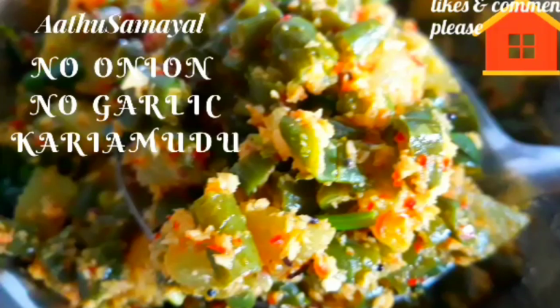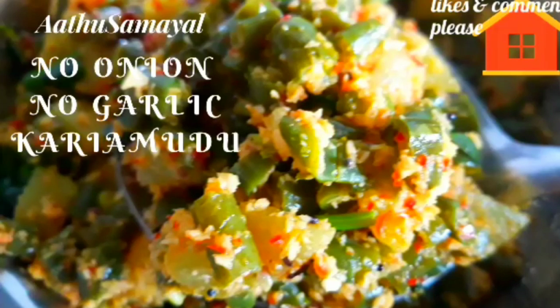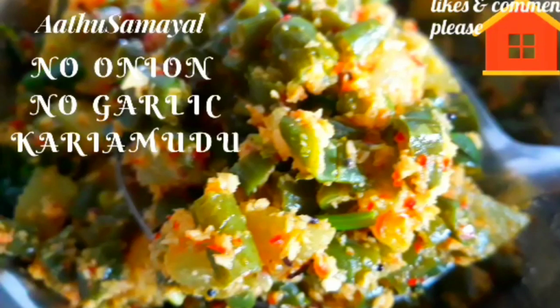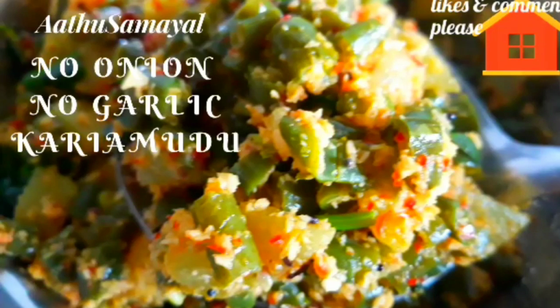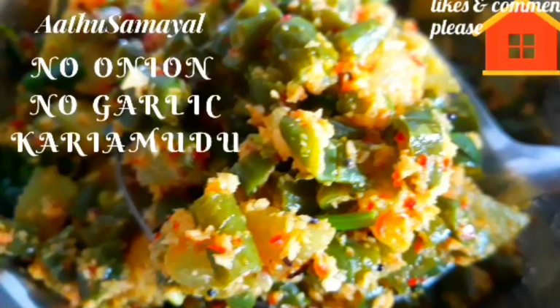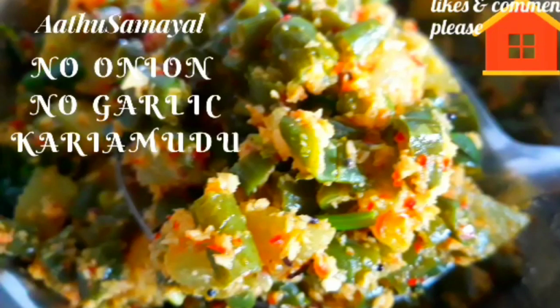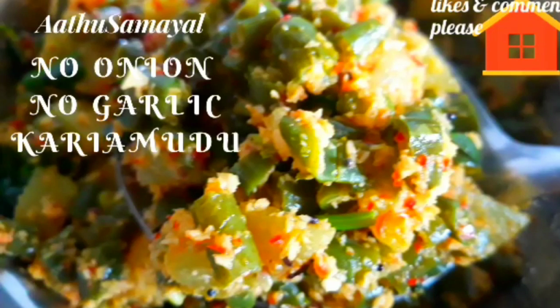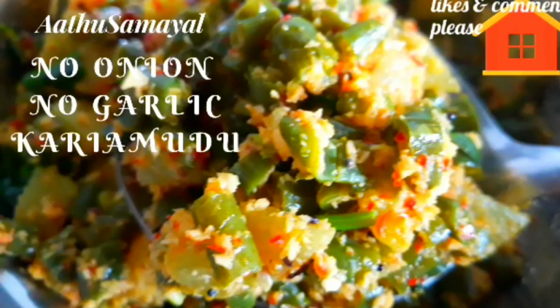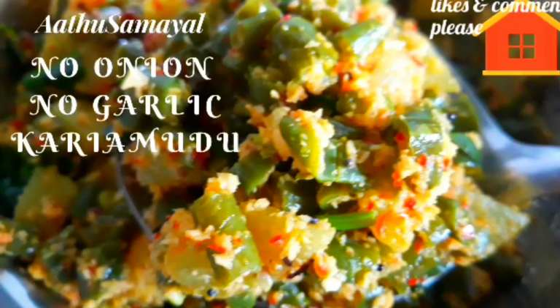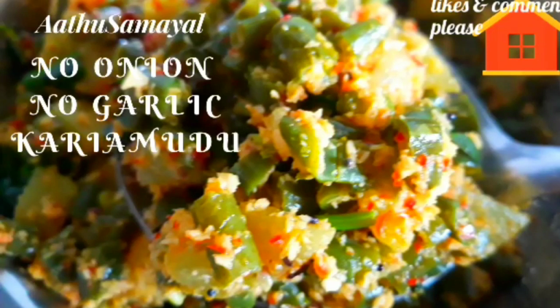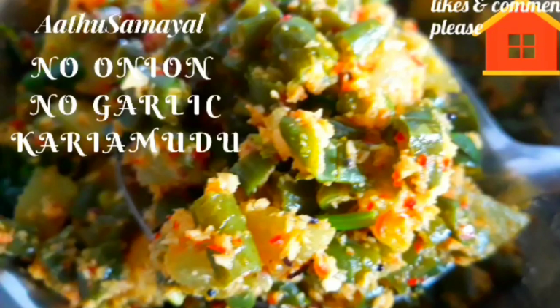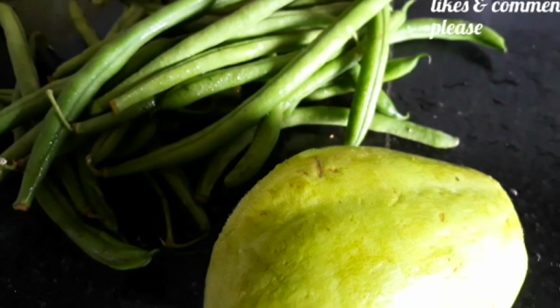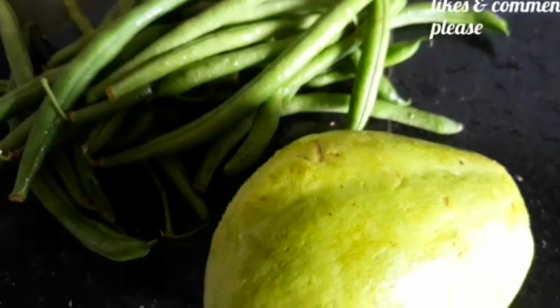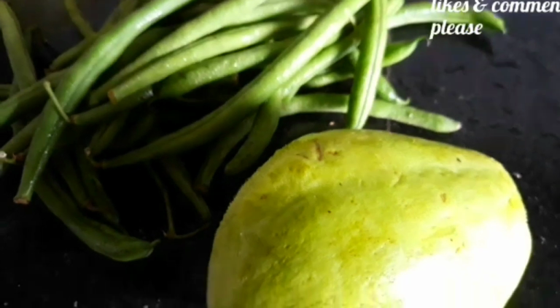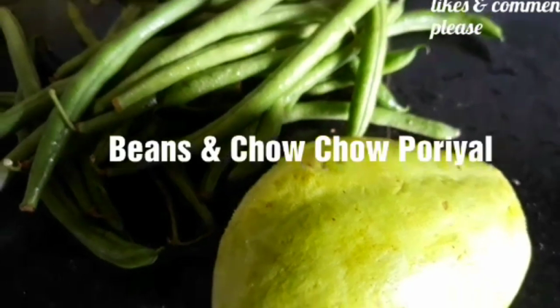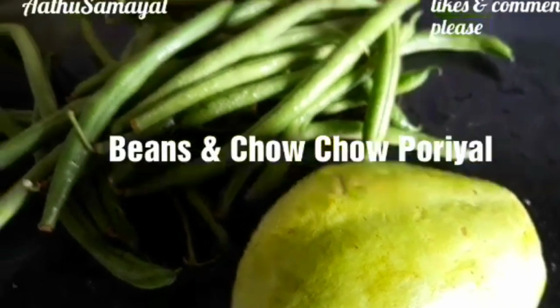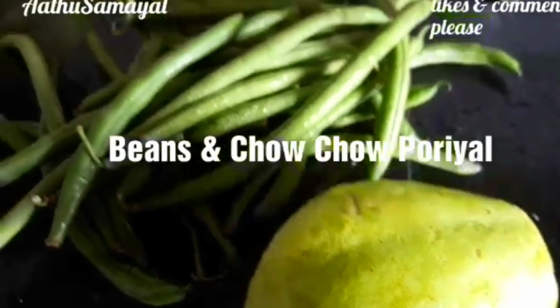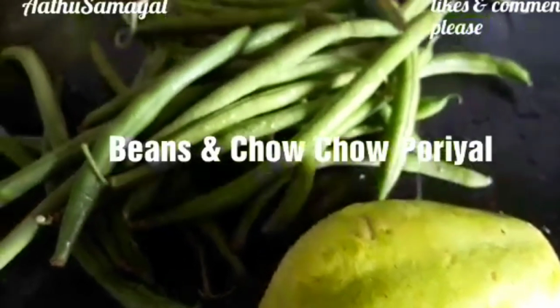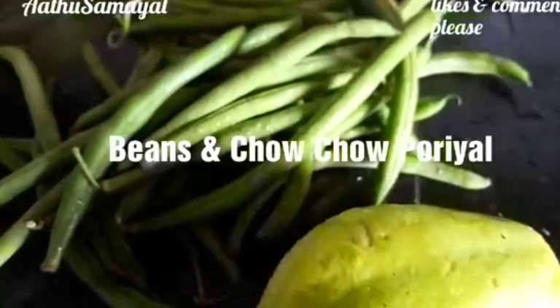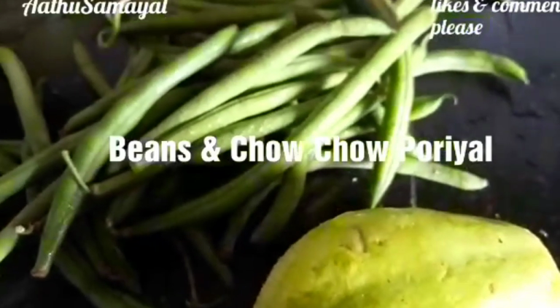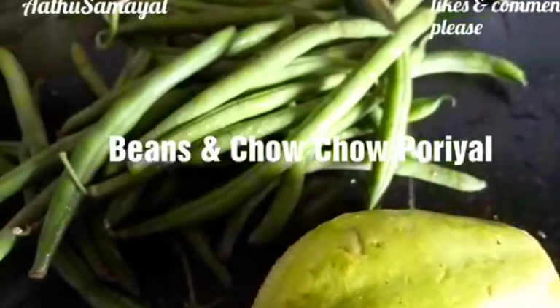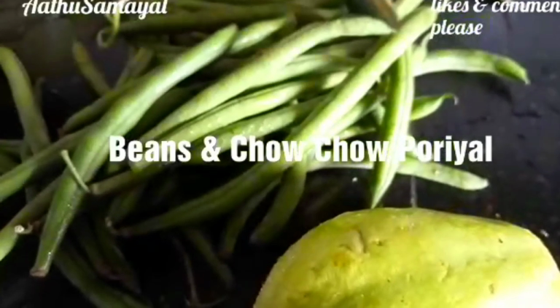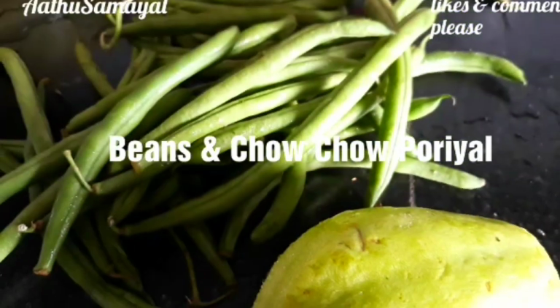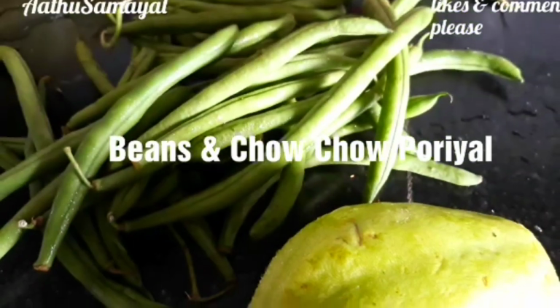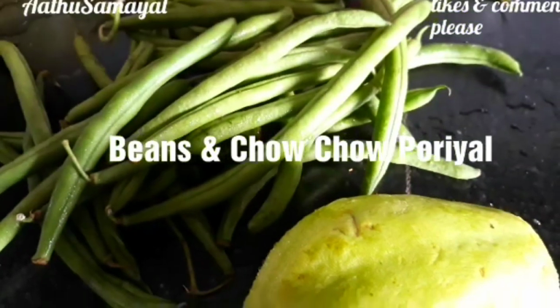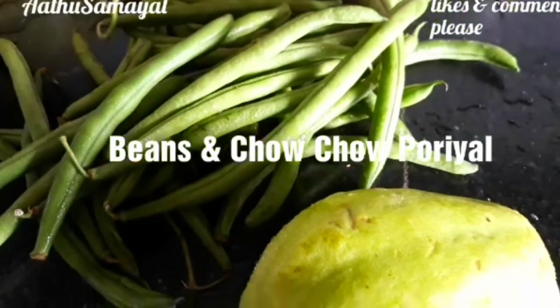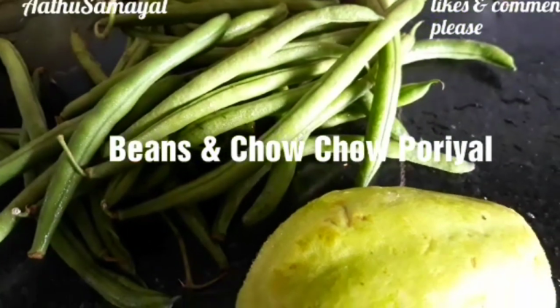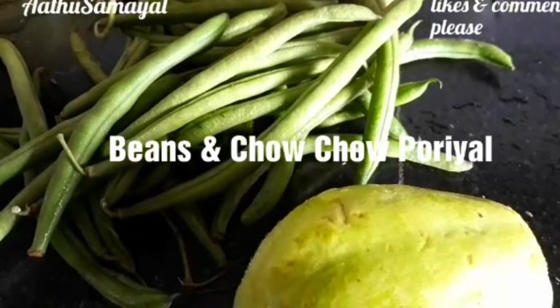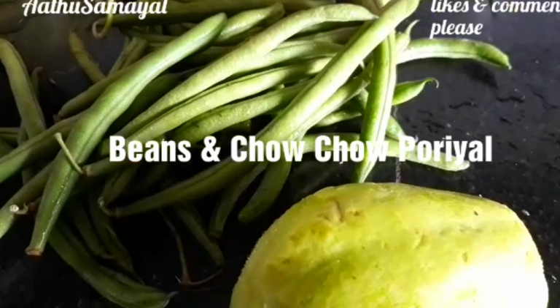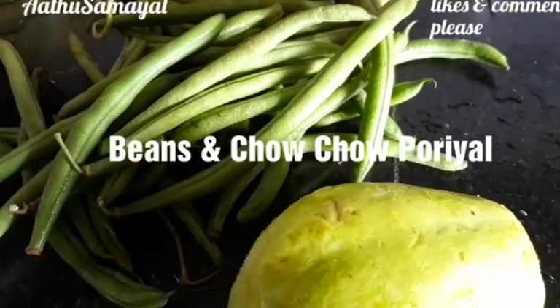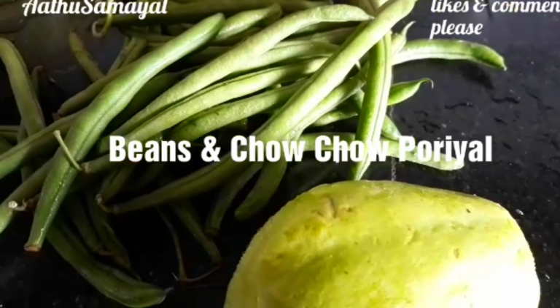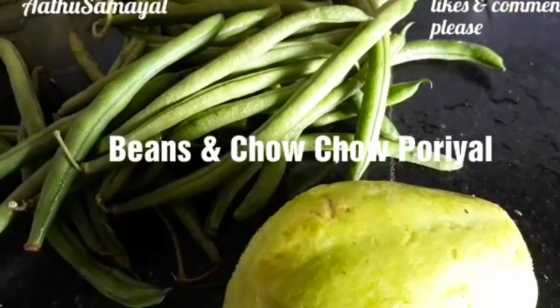Hi viewers, welcome to Arthur Samuel. Today we are going to do a no onion or garlic concept.